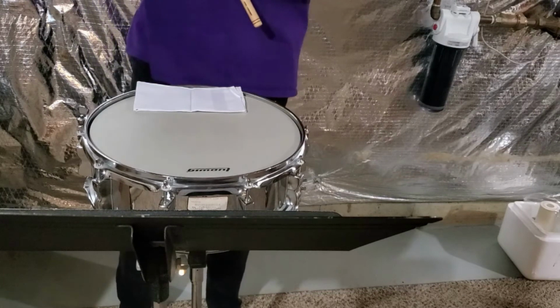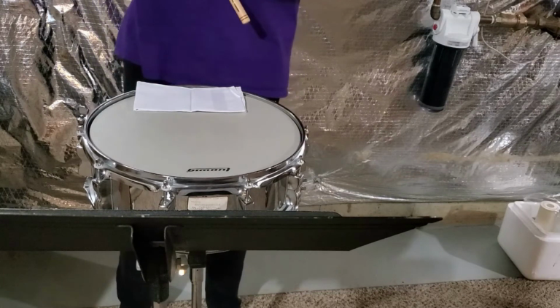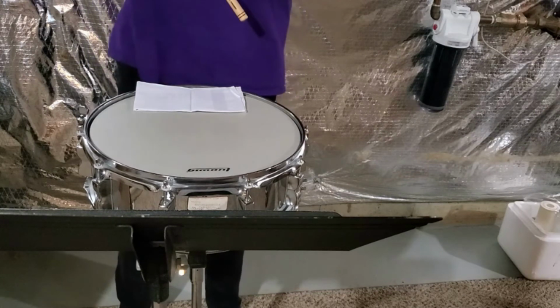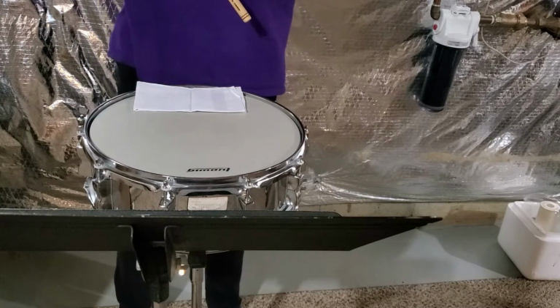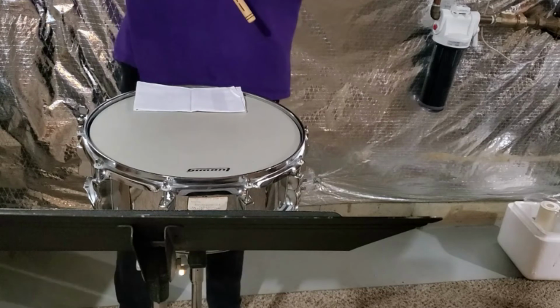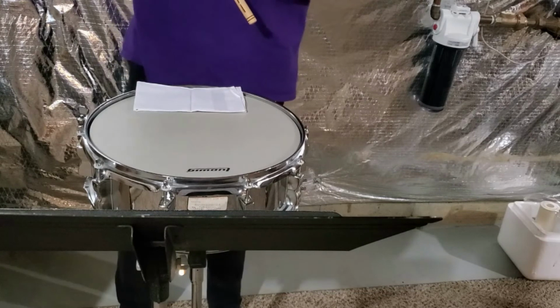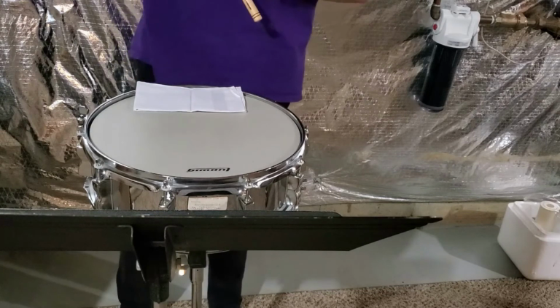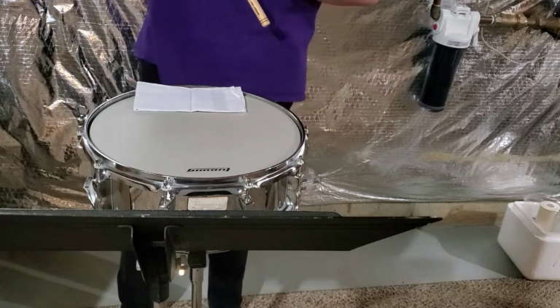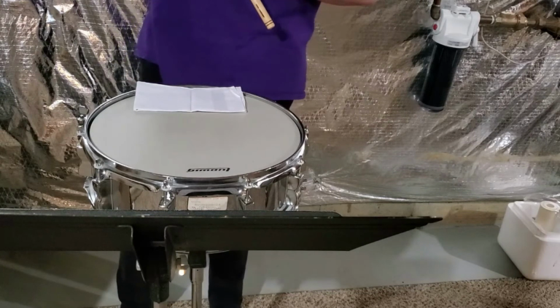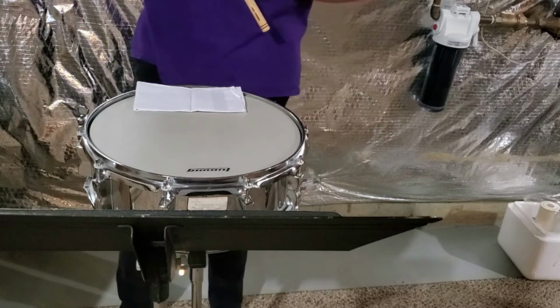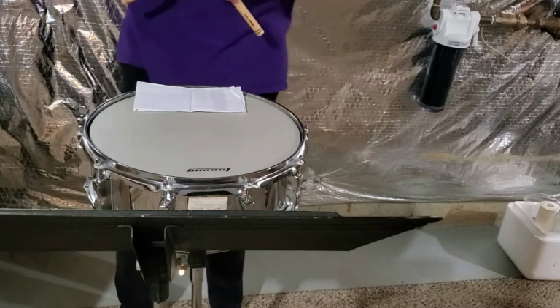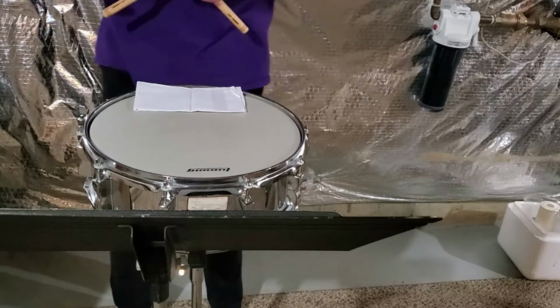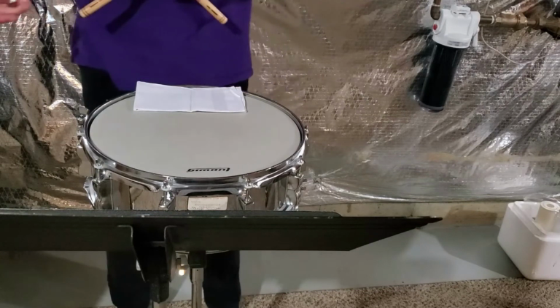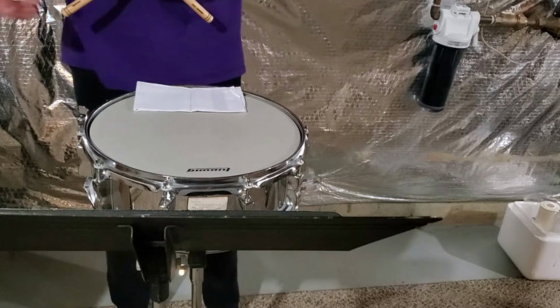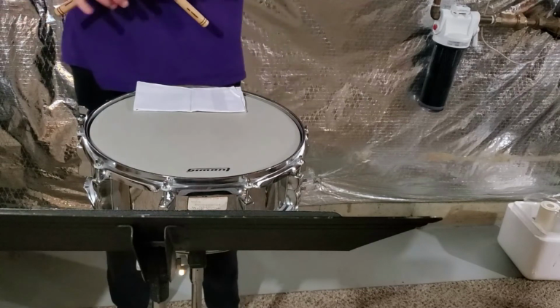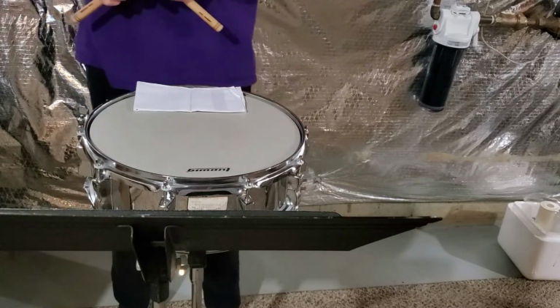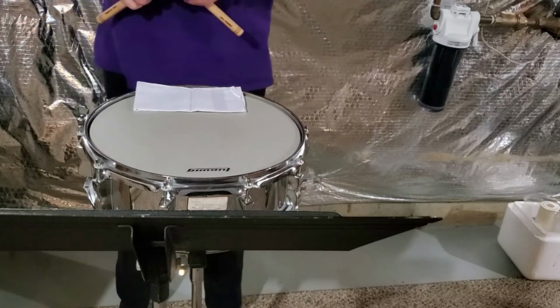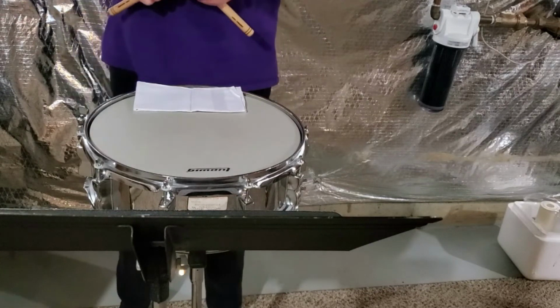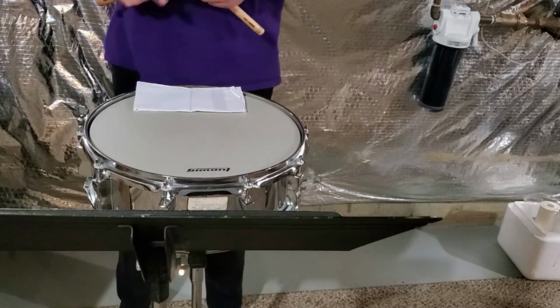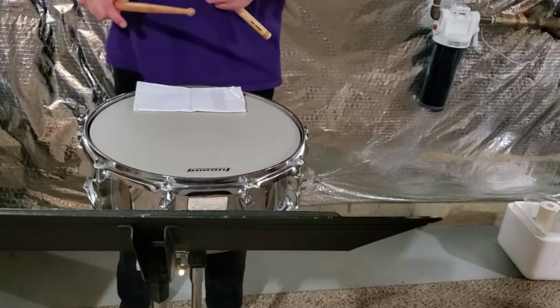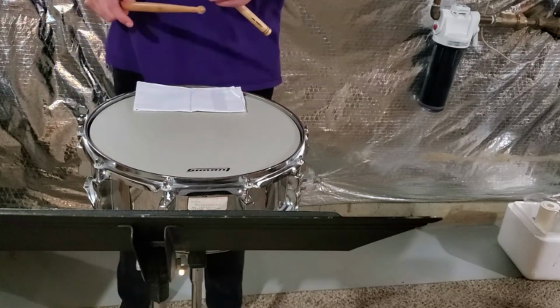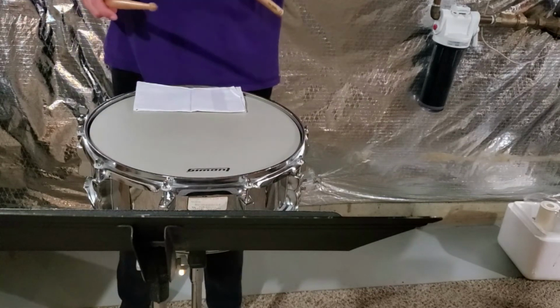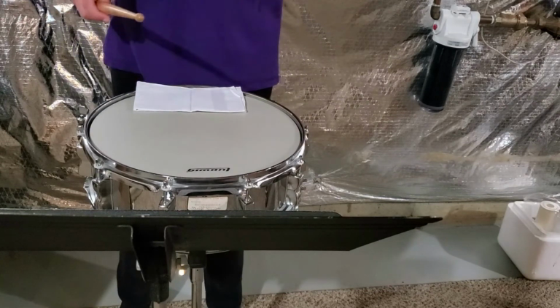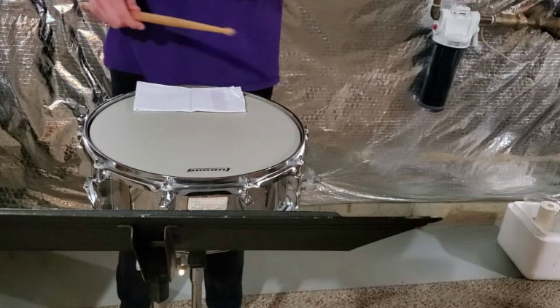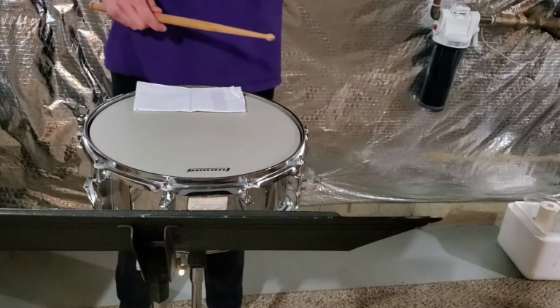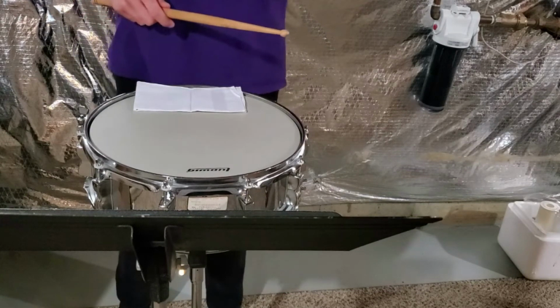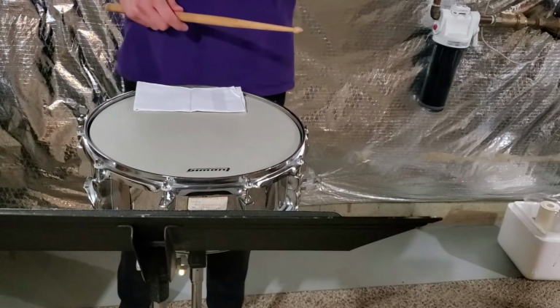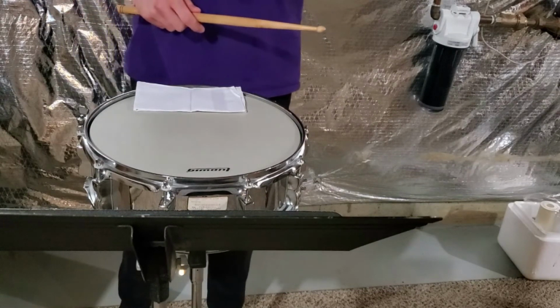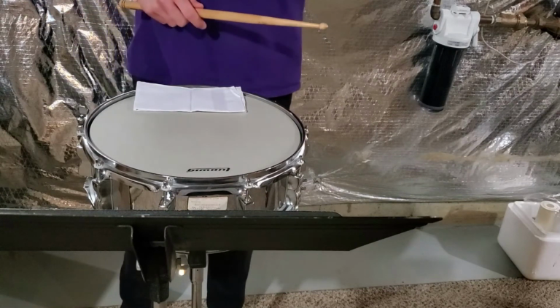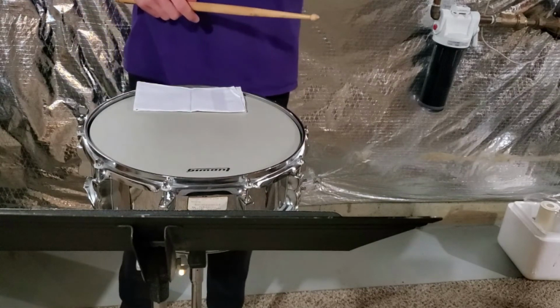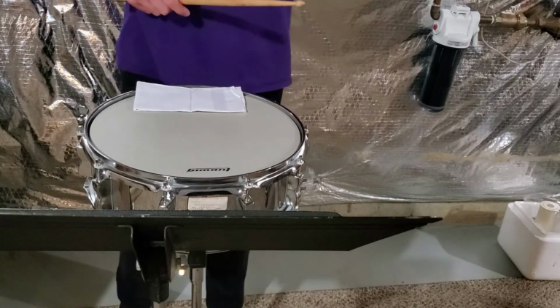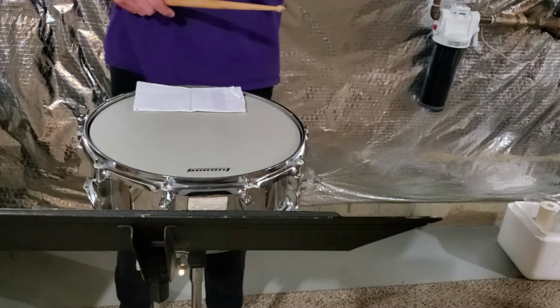We're gonna move on to exercise number four. In this exercise you'll find sixteenth notes, eighth notes, and triplets.